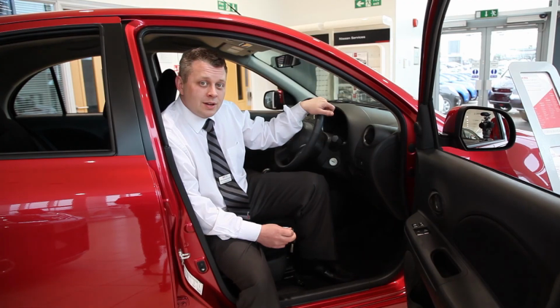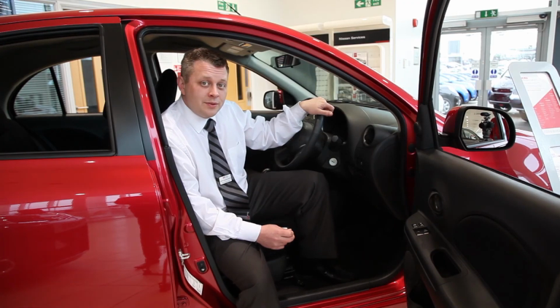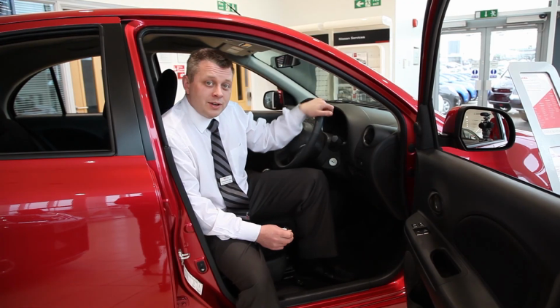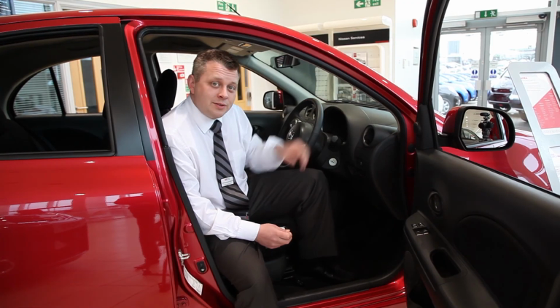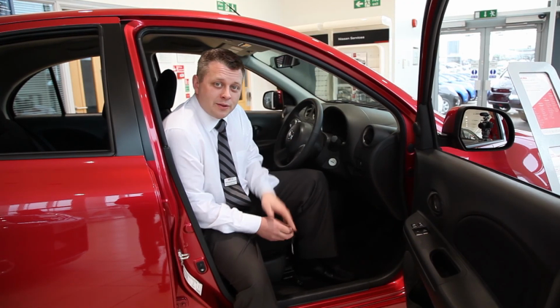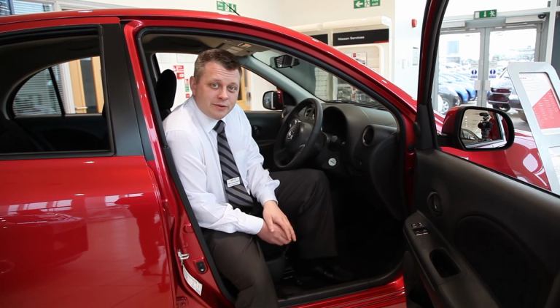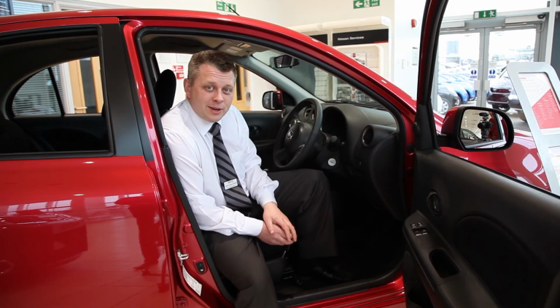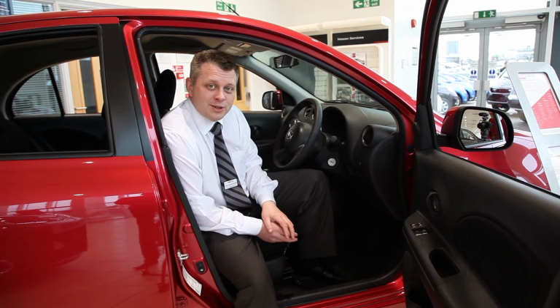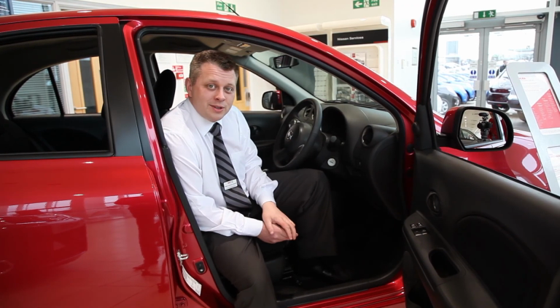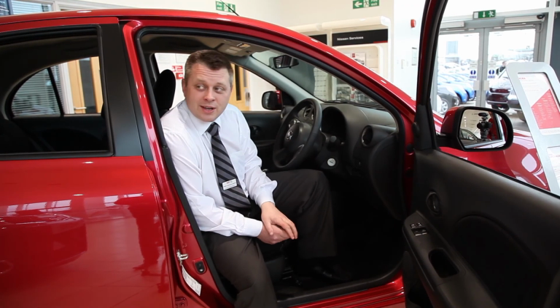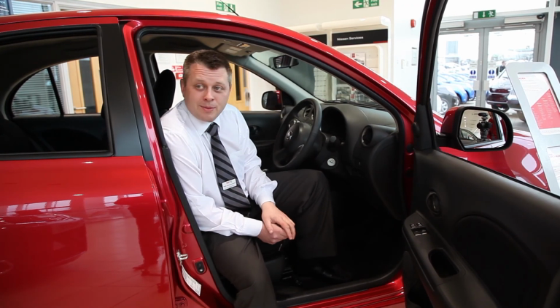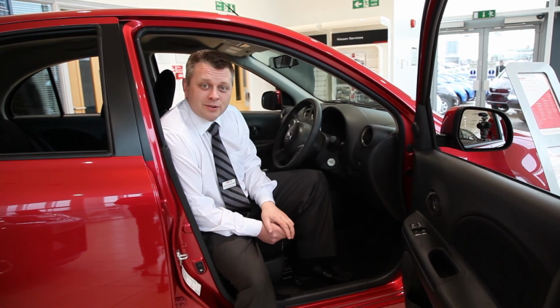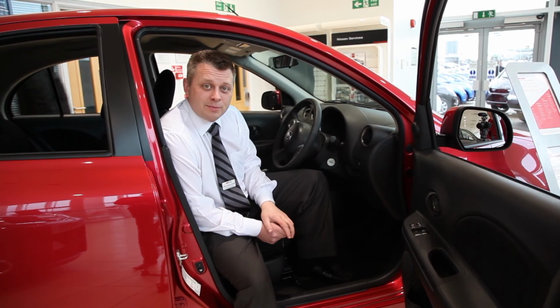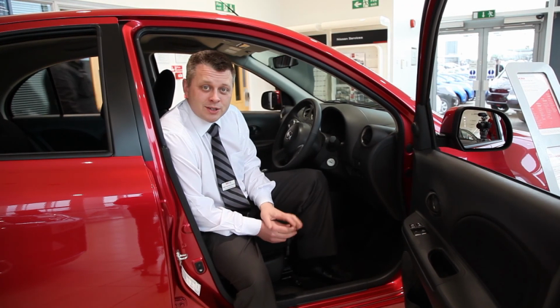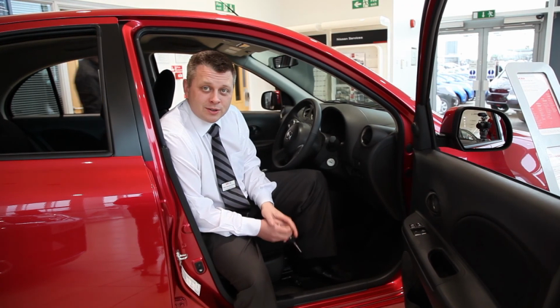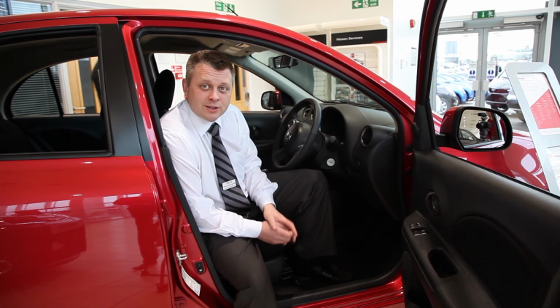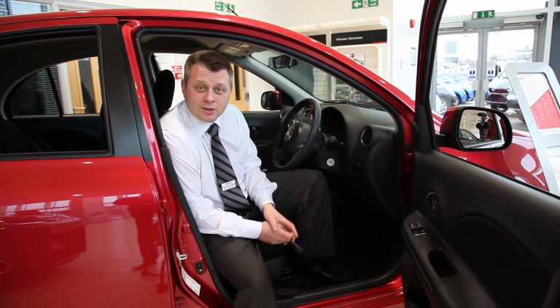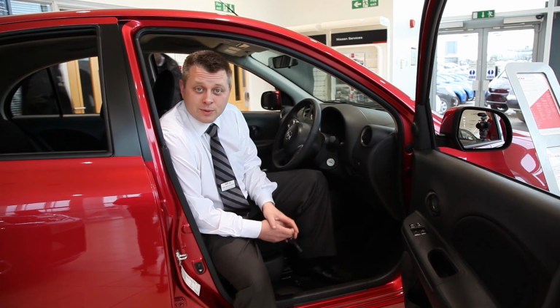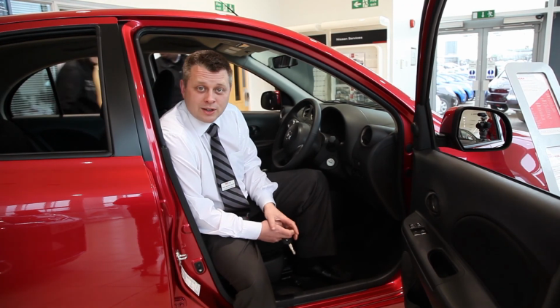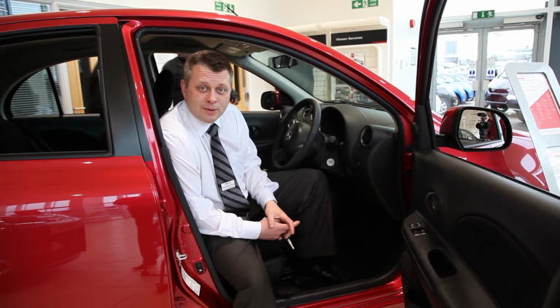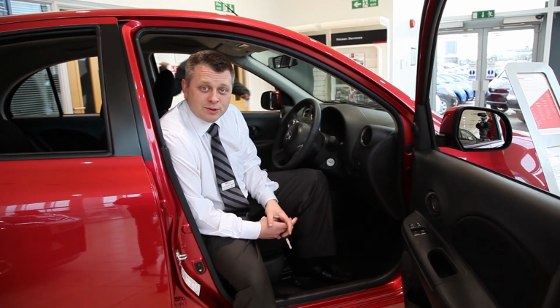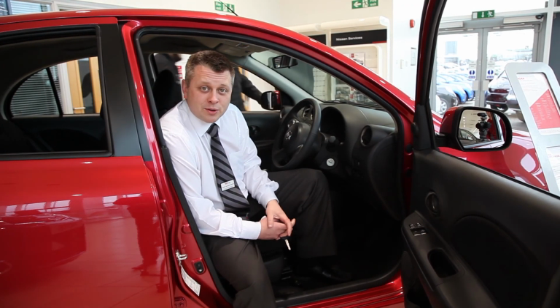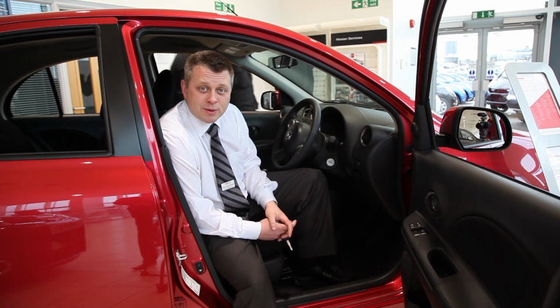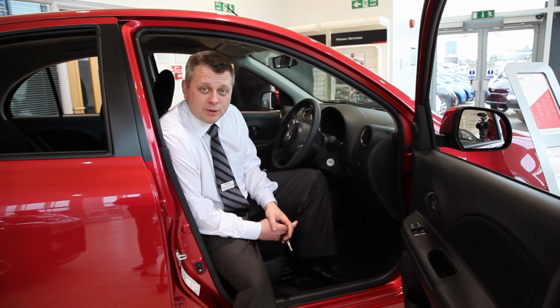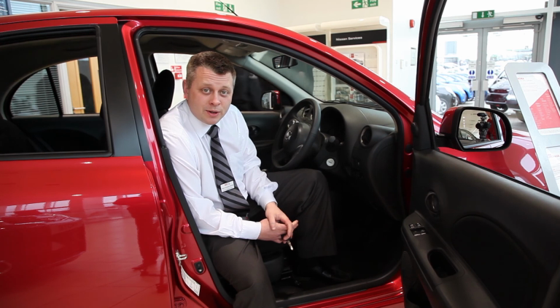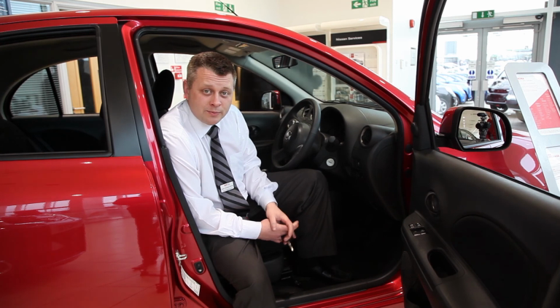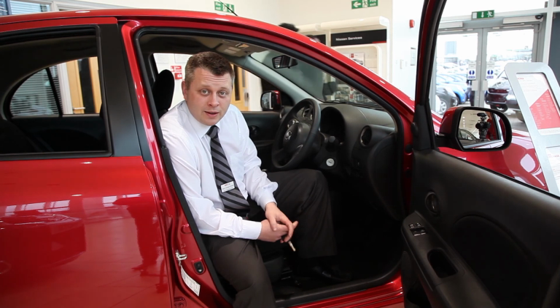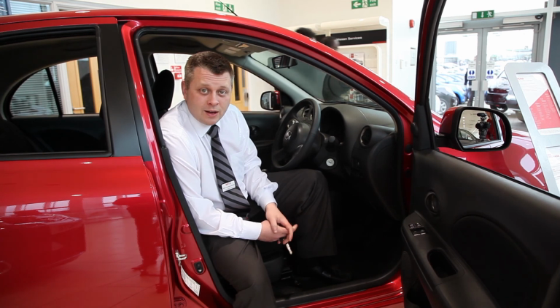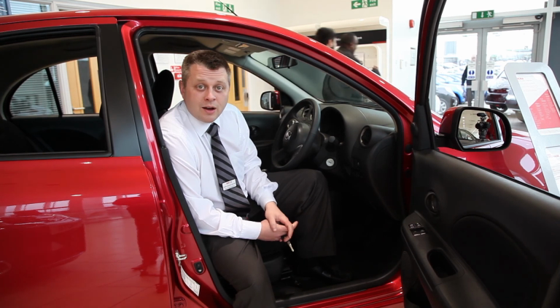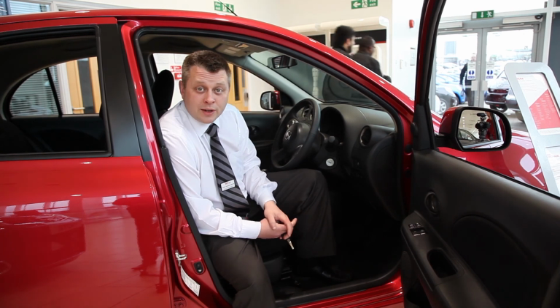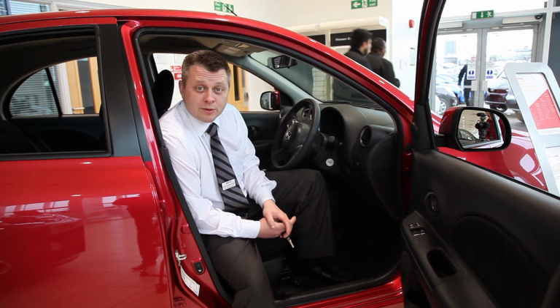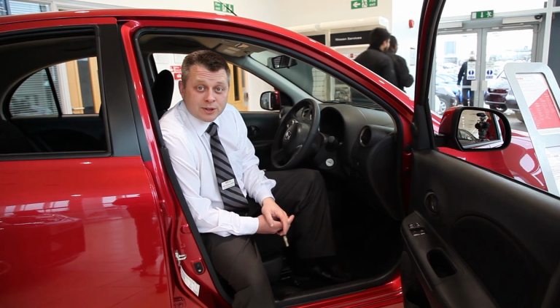If you need any further information on the Nissan Micra, please contact us at West London Motor Group near Mill Hill. Thanks for watching.